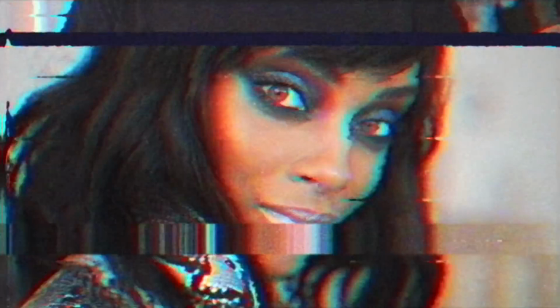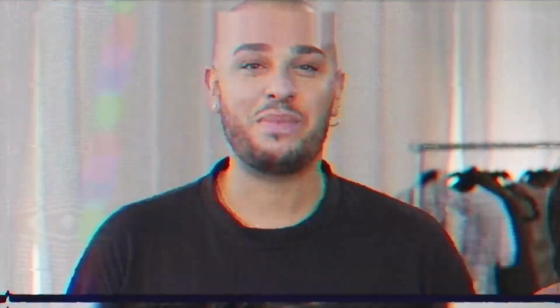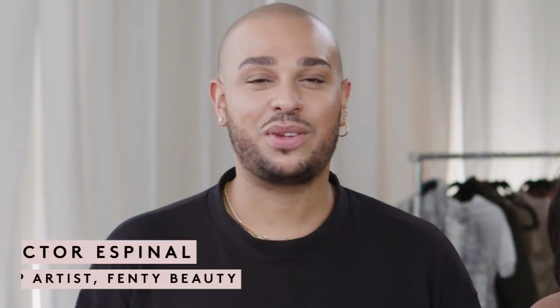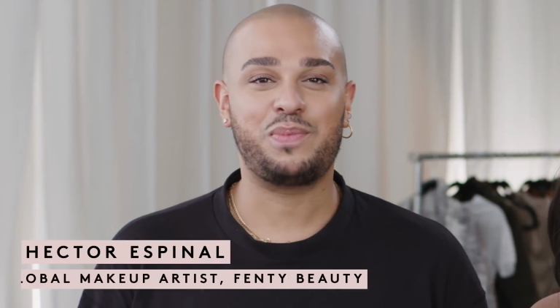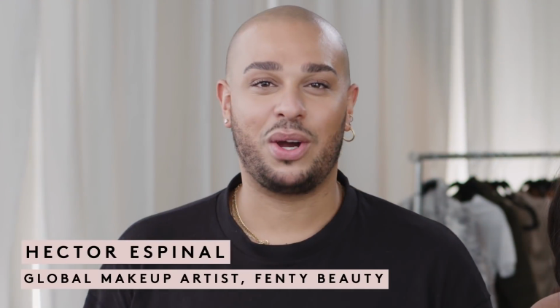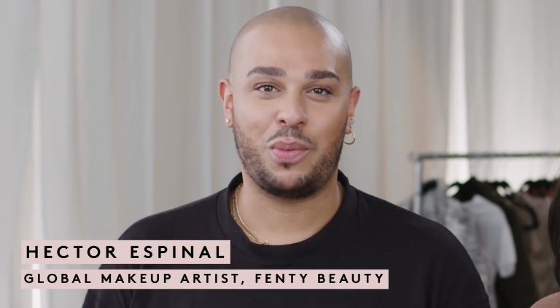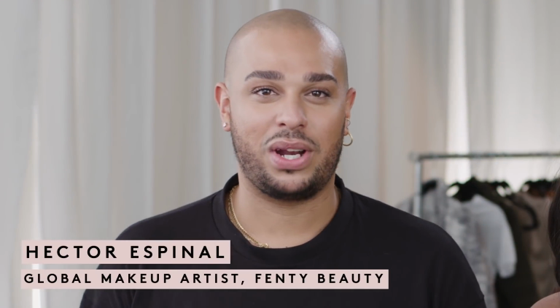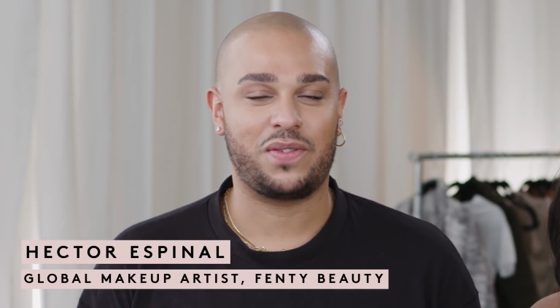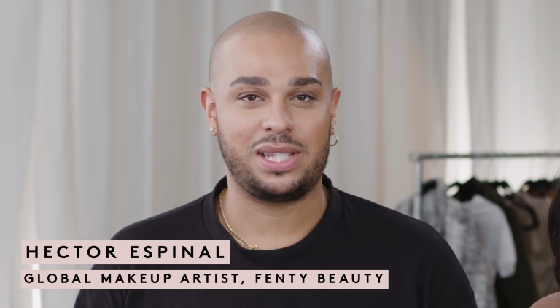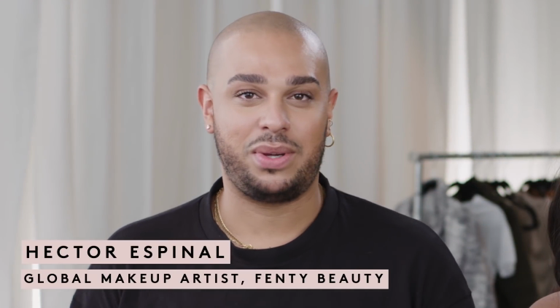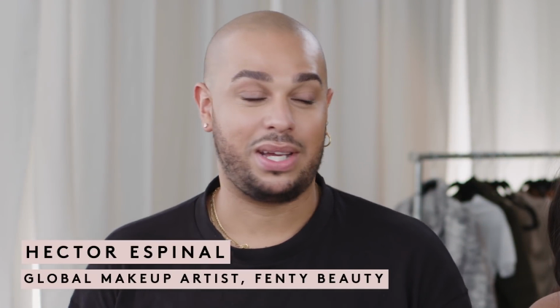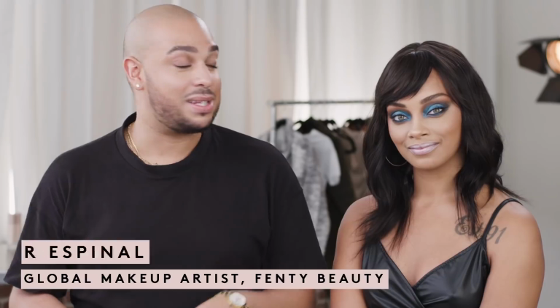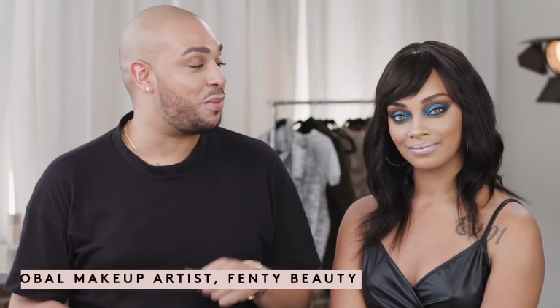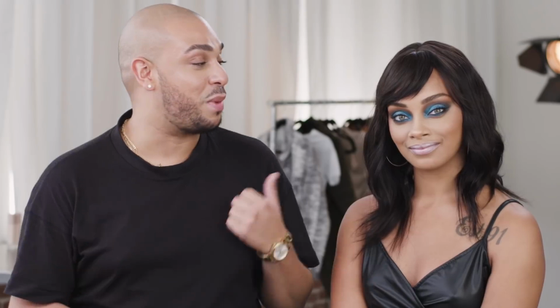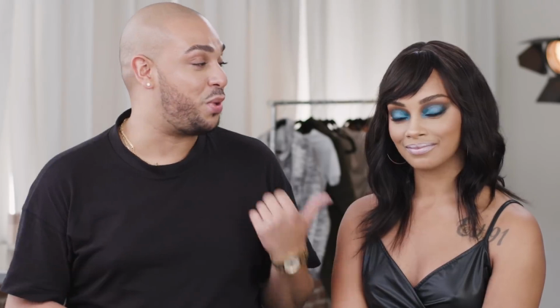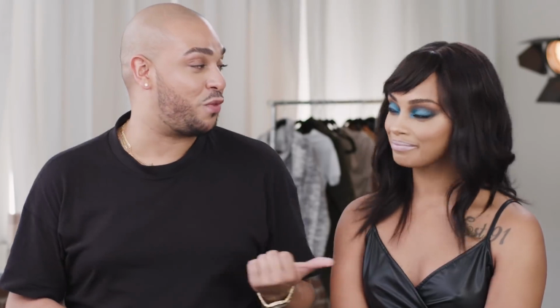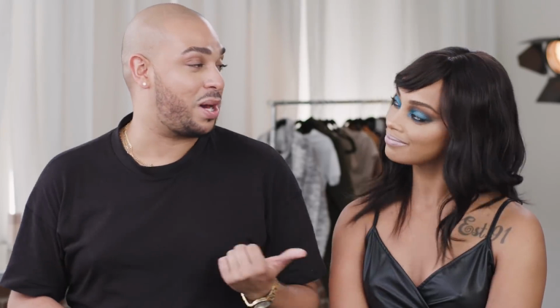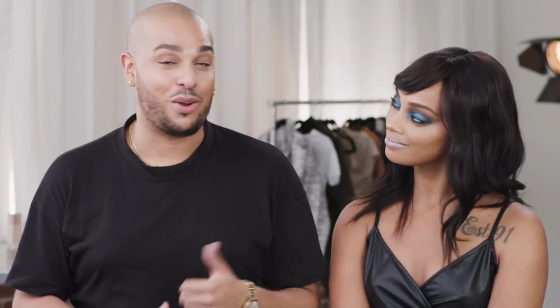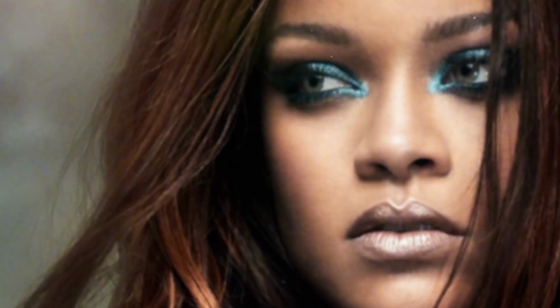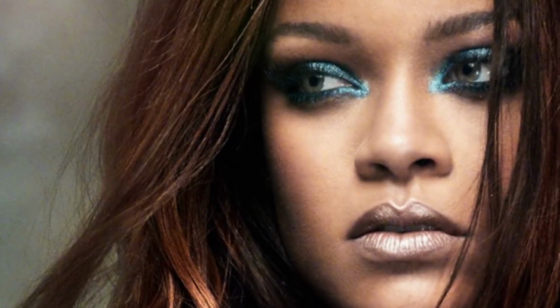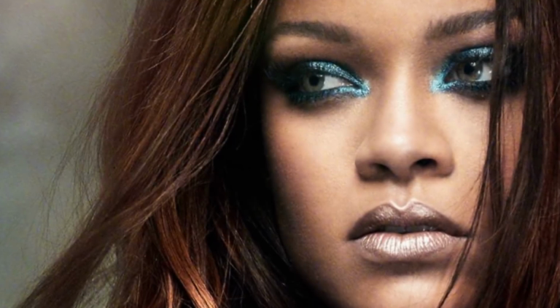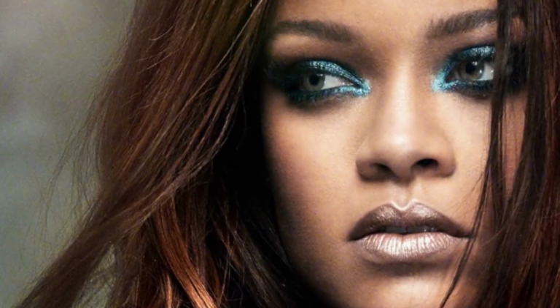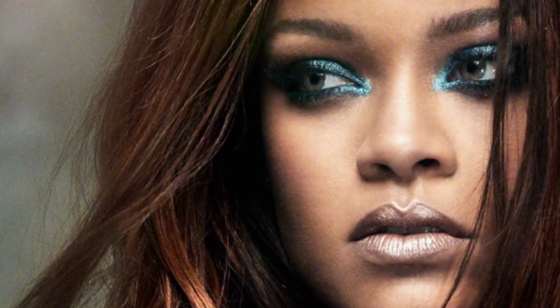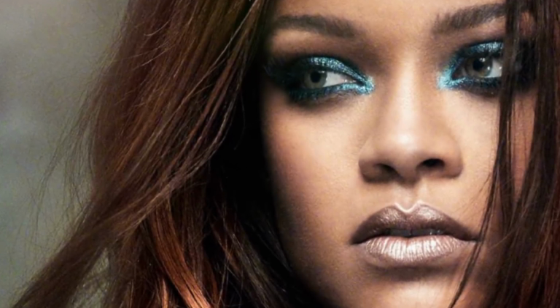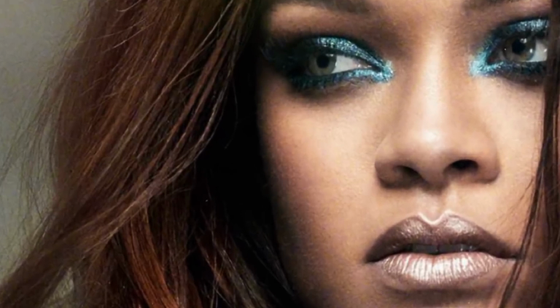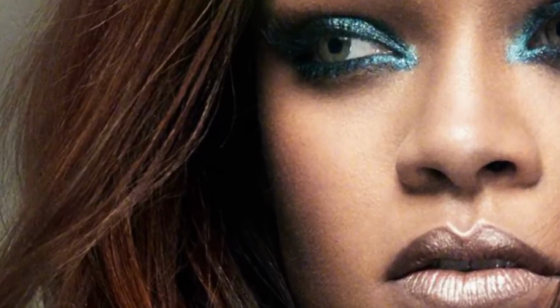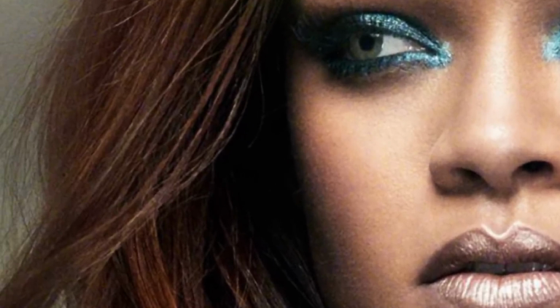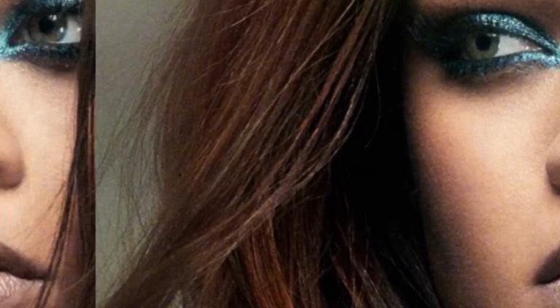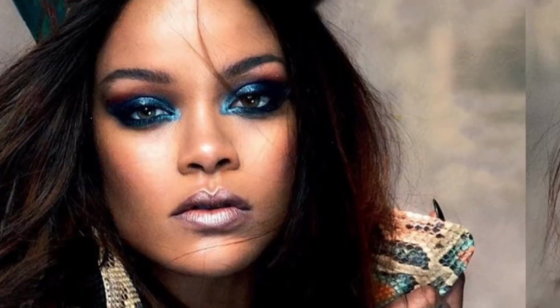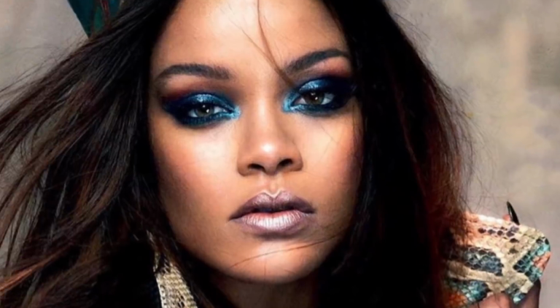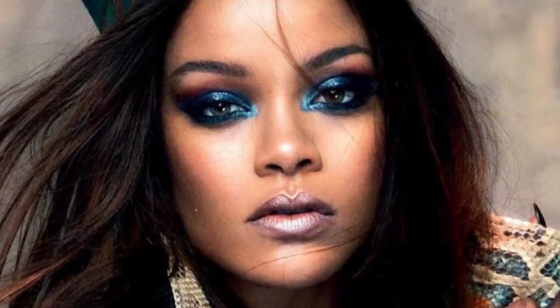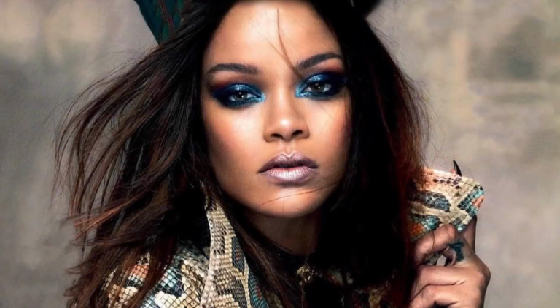I'm Hector Spinal, global artist for Fenty Beauty, and today I'm with my beautiful model, Lauren. Today I'm going to be recreating Rihanna's look for Vogue Arabia.